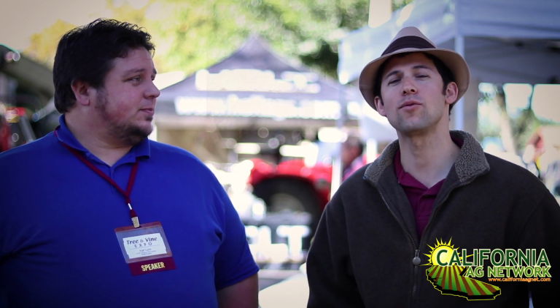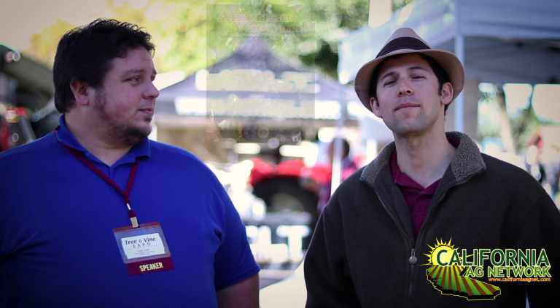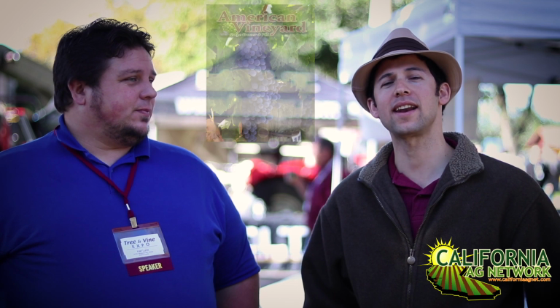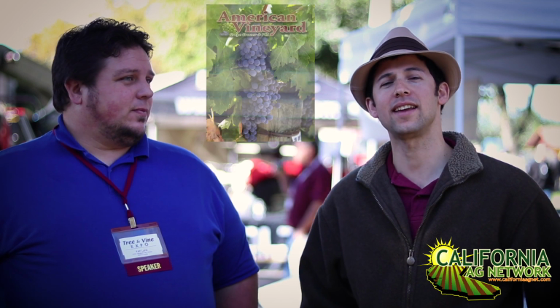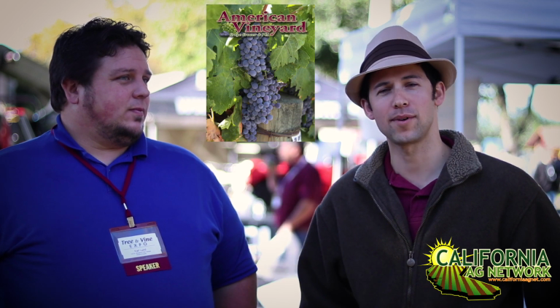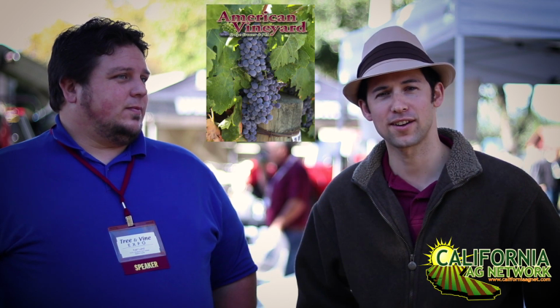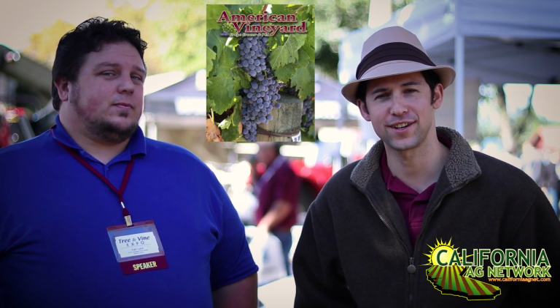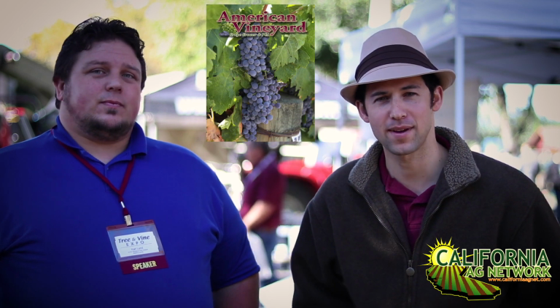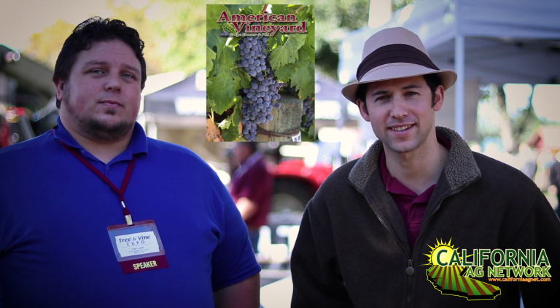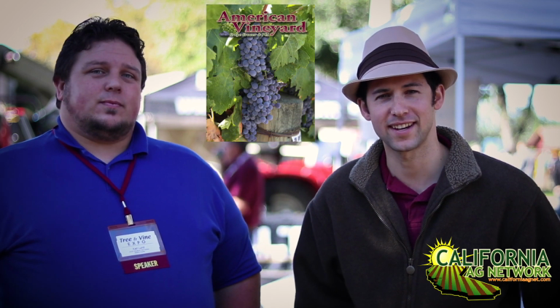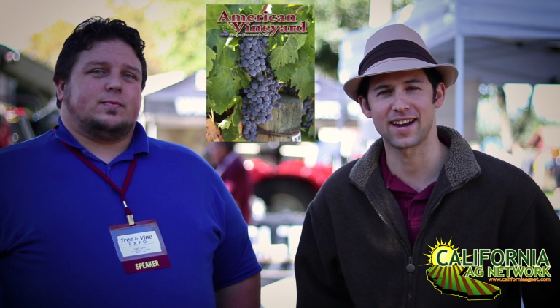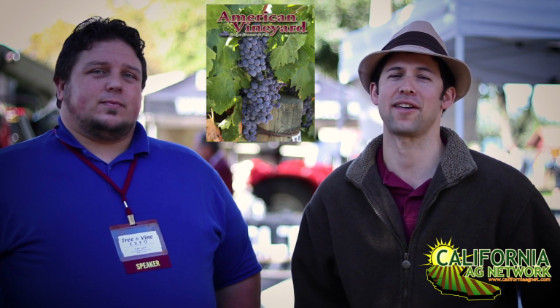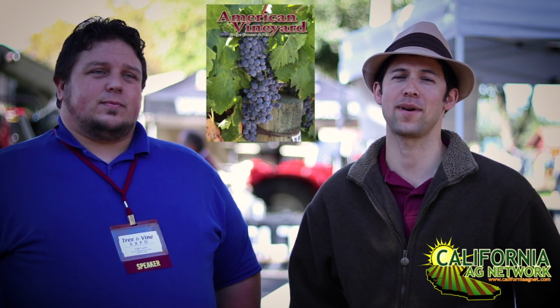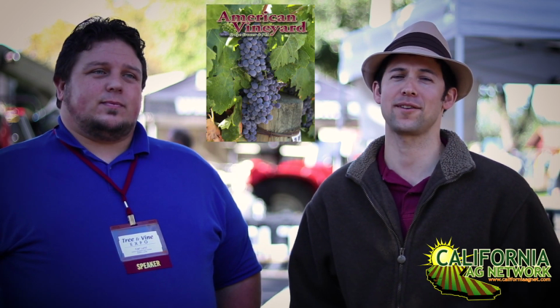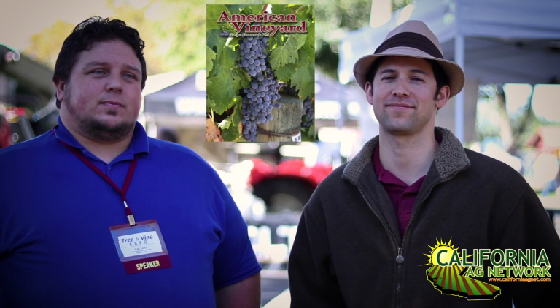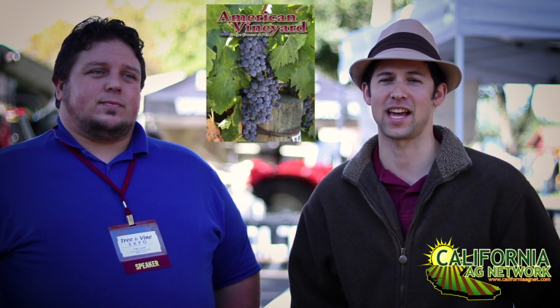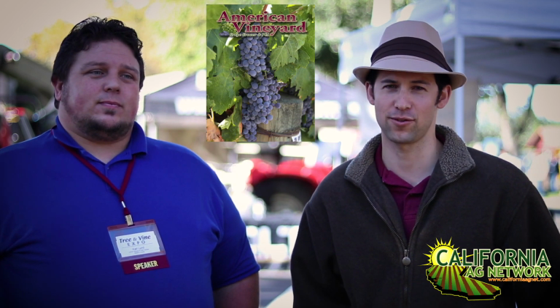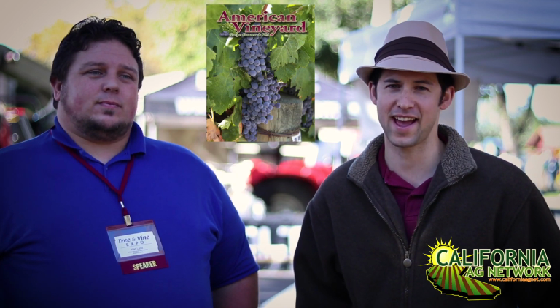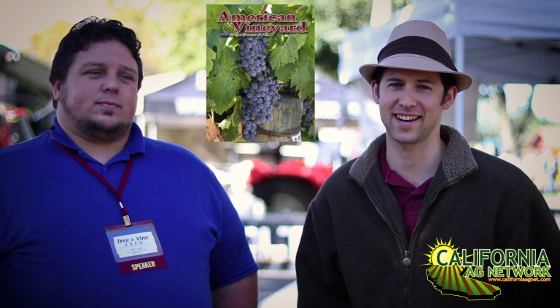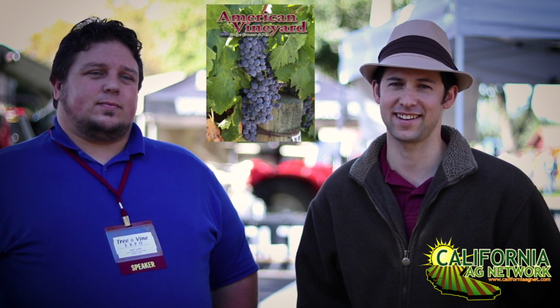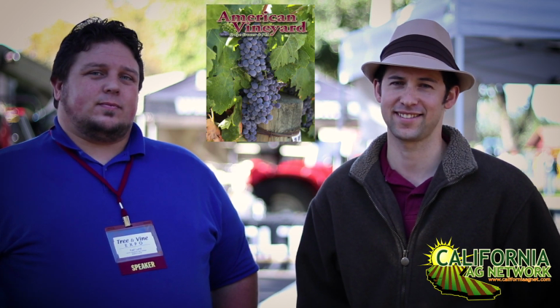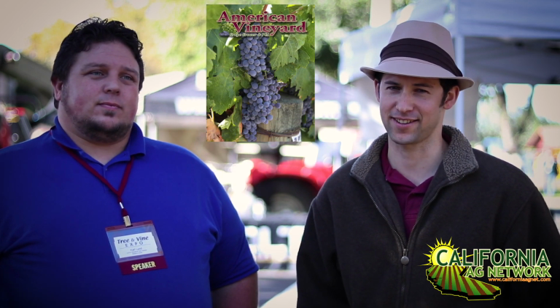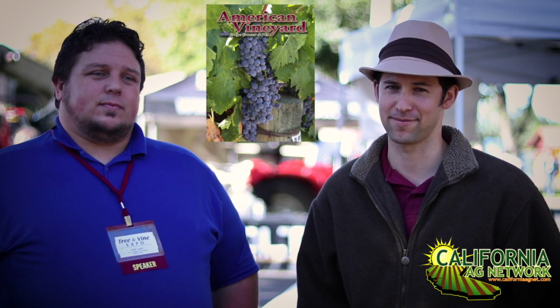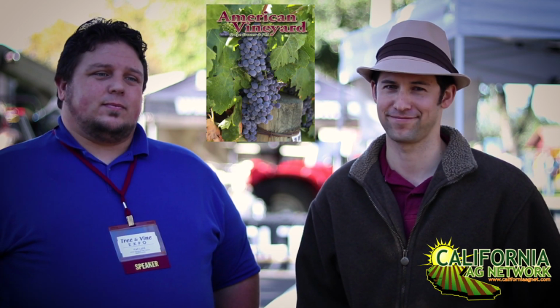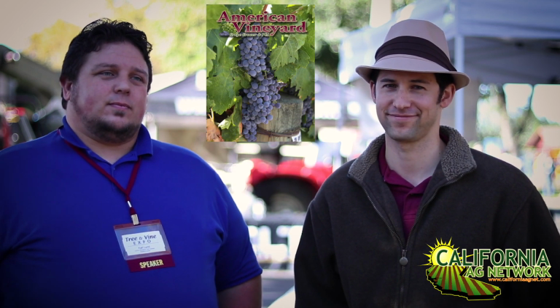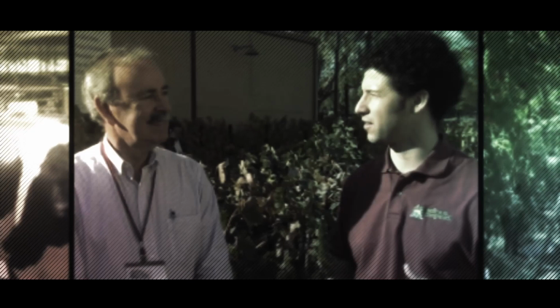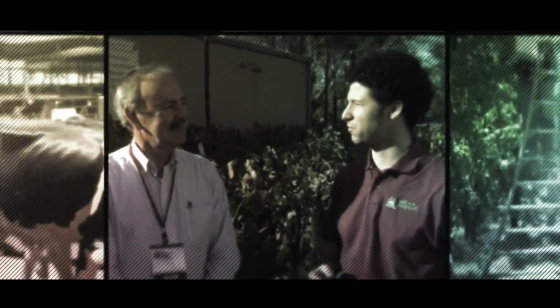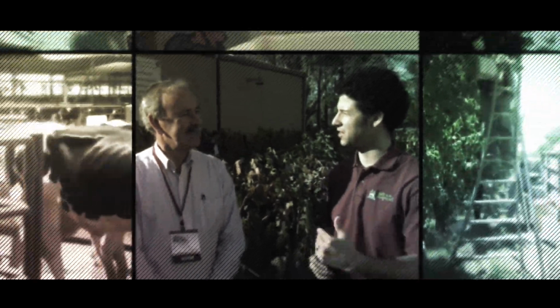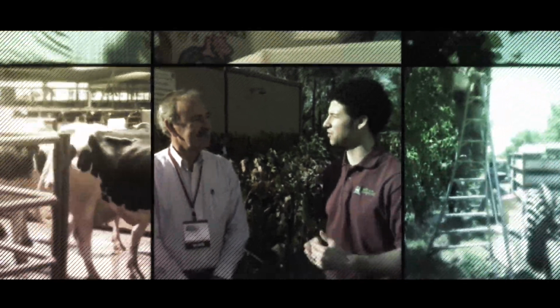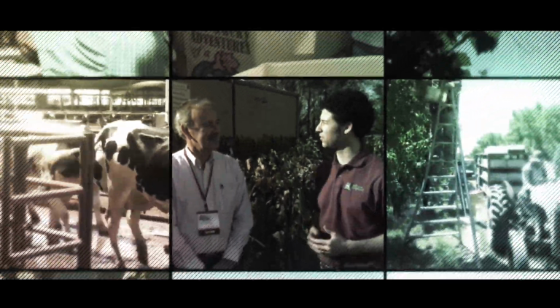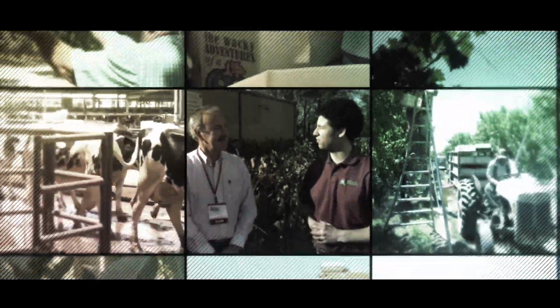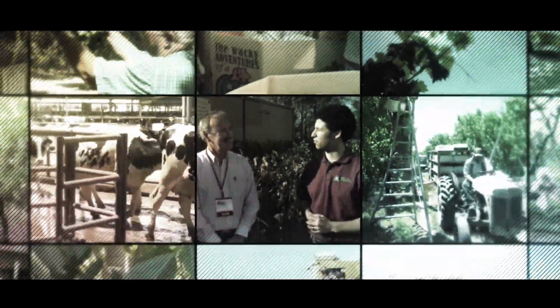We'll read more about it in American Vineyard Magazine. I'm Matthew Malcolm, CaliforniaAgNet.com. Thank you.